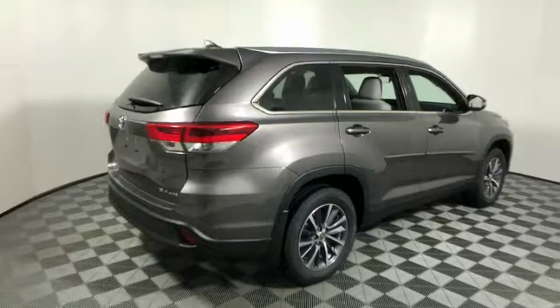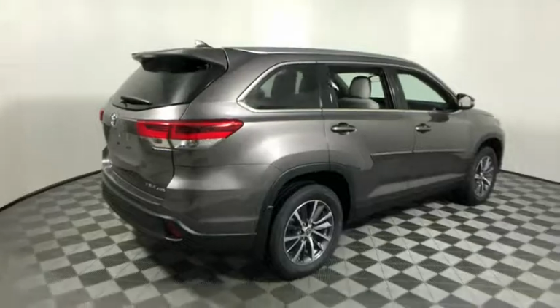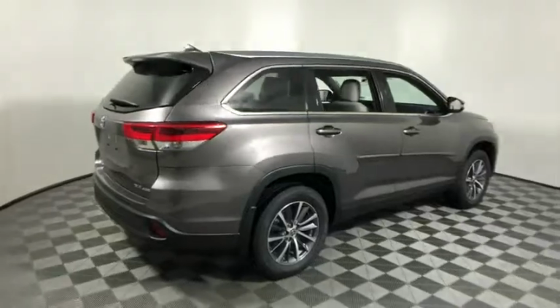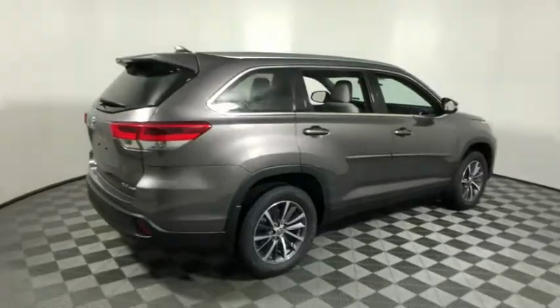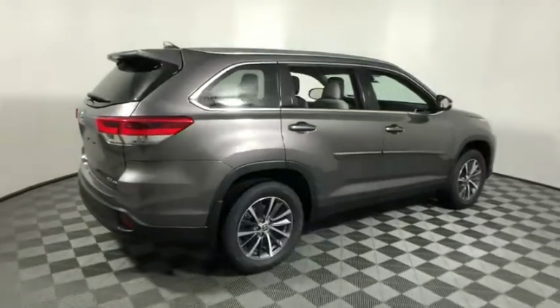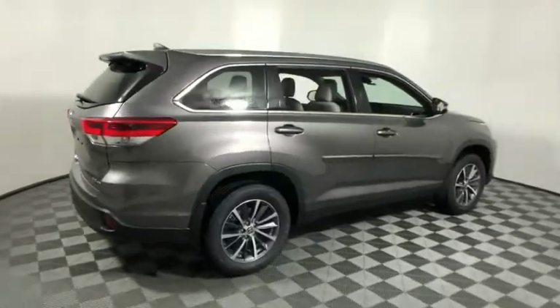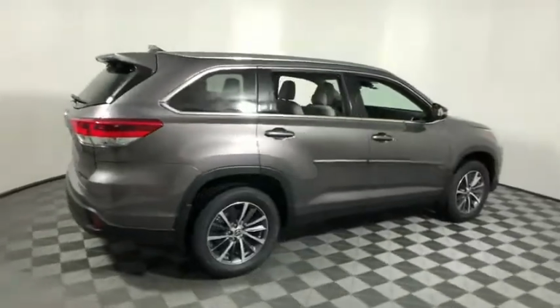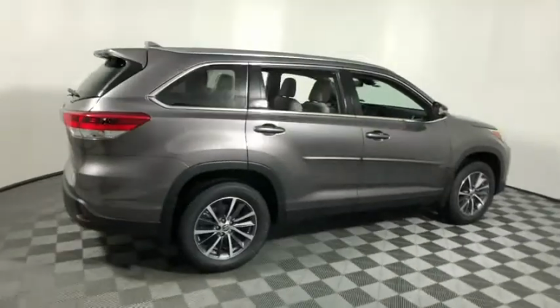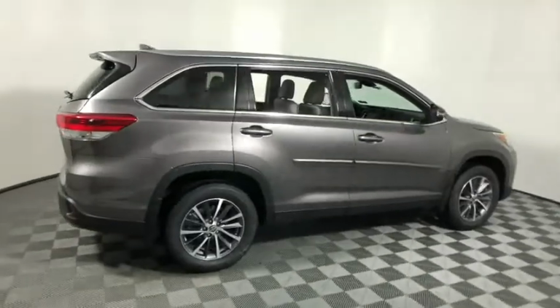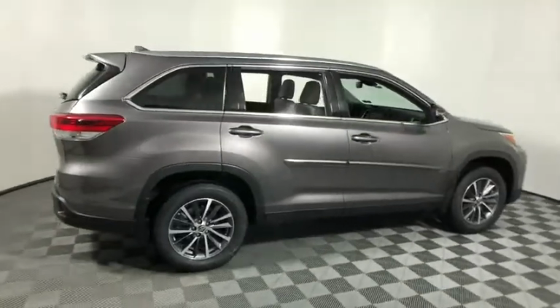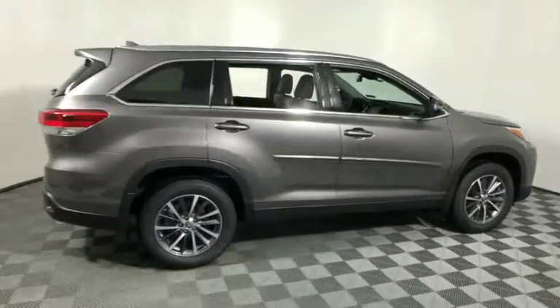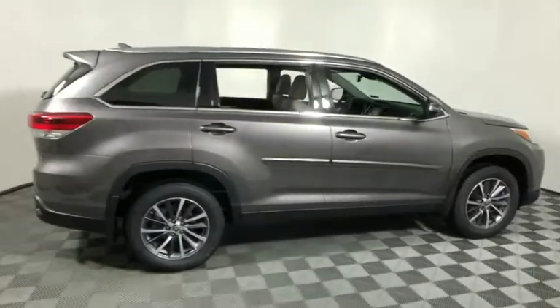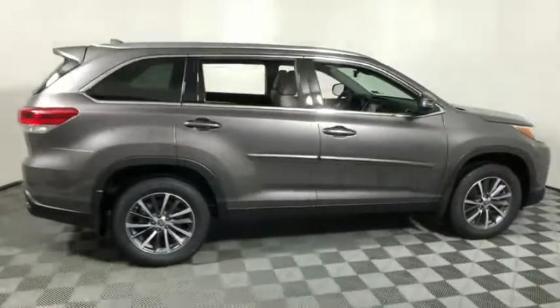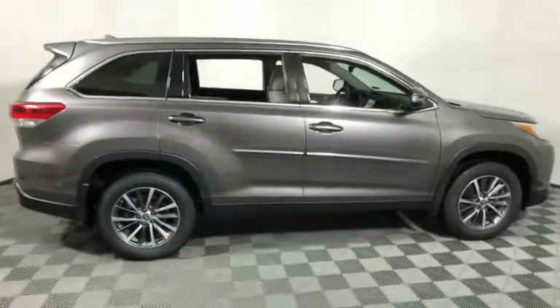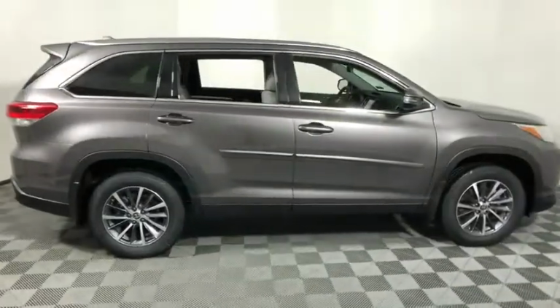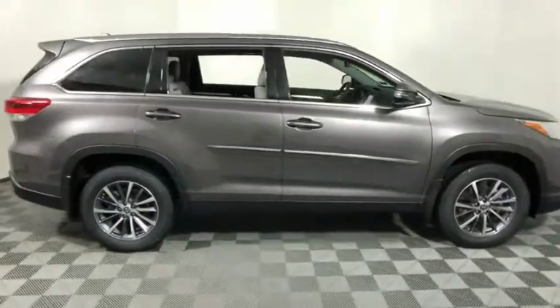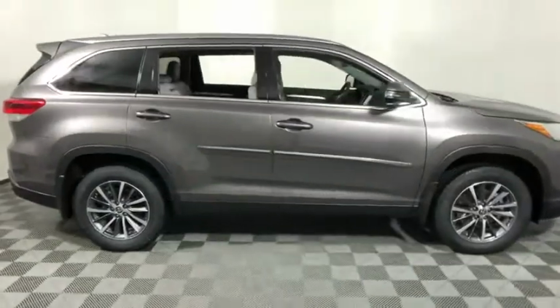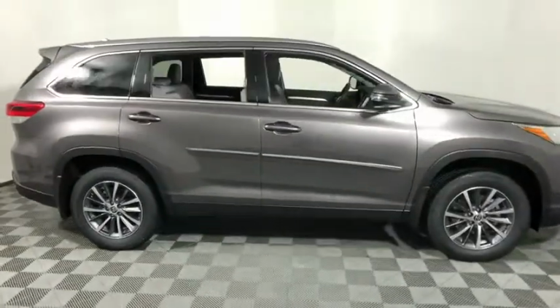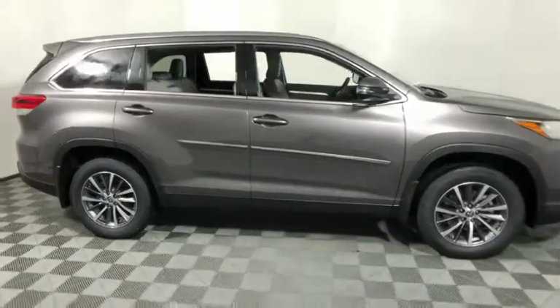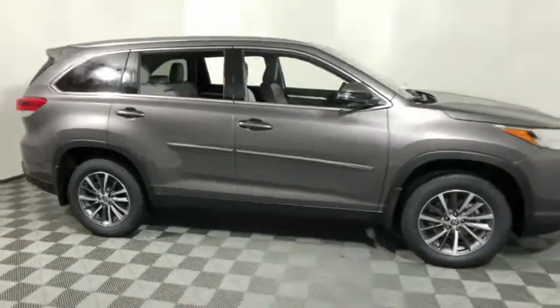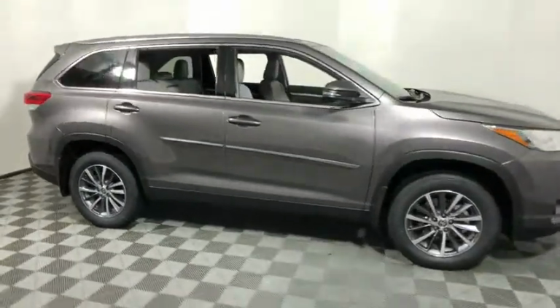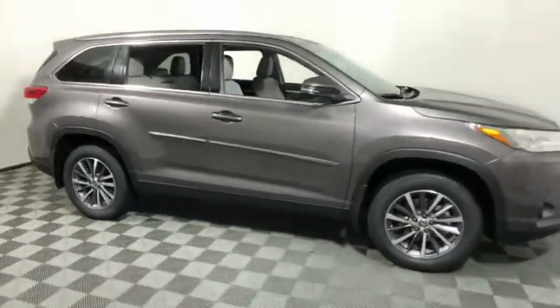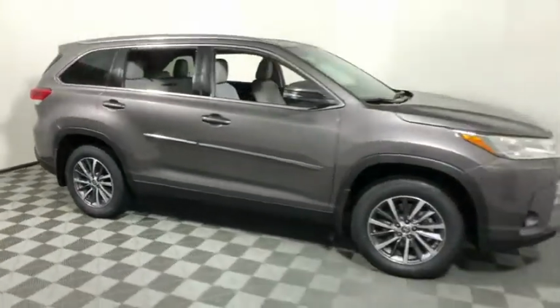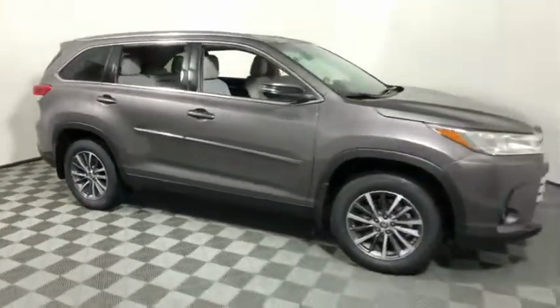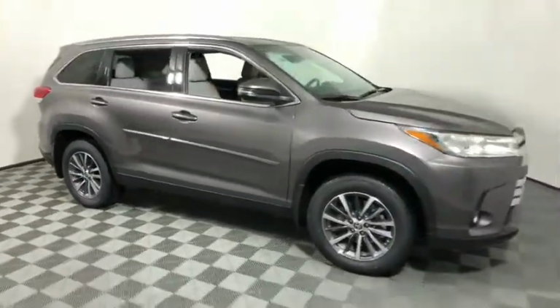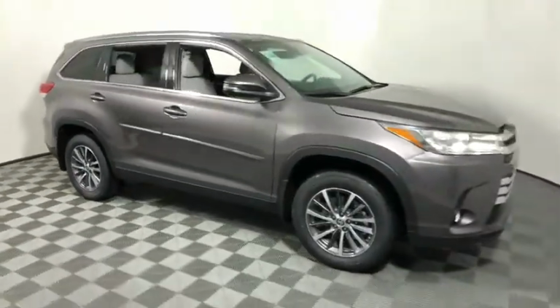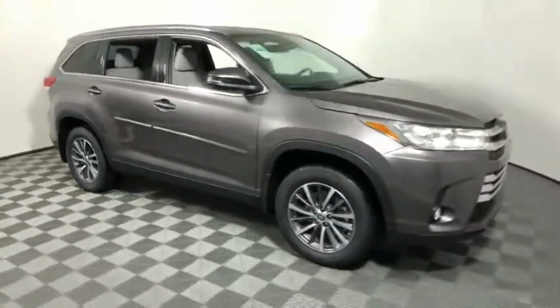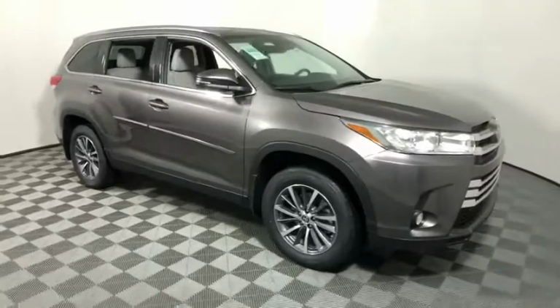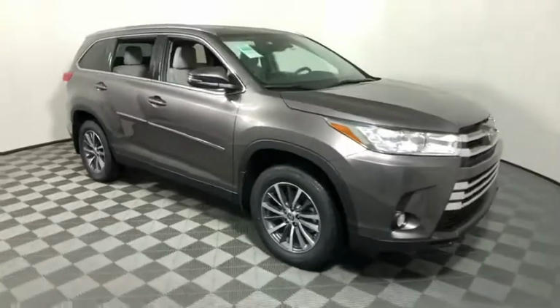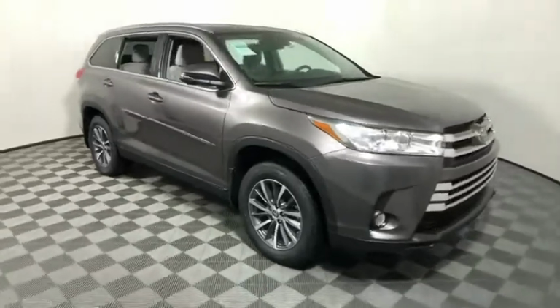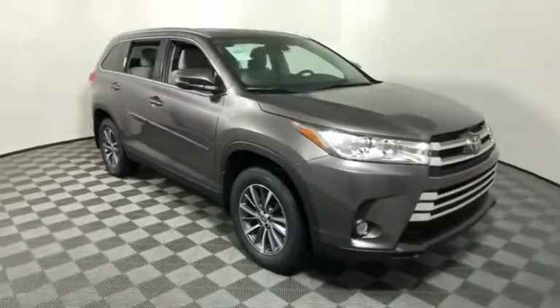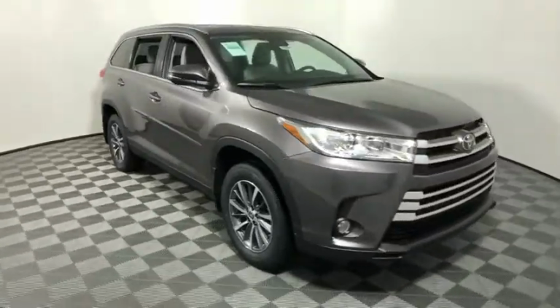Come test drive the 2019 Toyota Highlander. The Highlander is the SUV that's thought of everything.